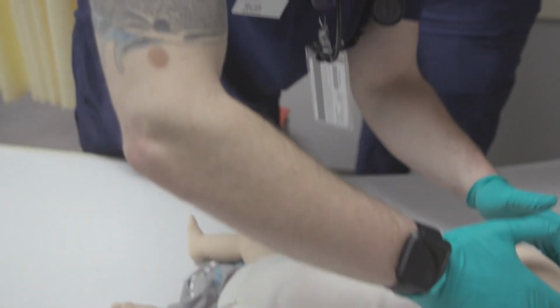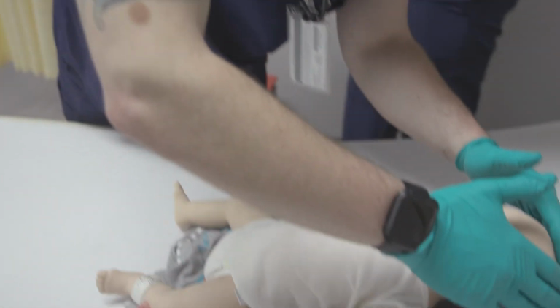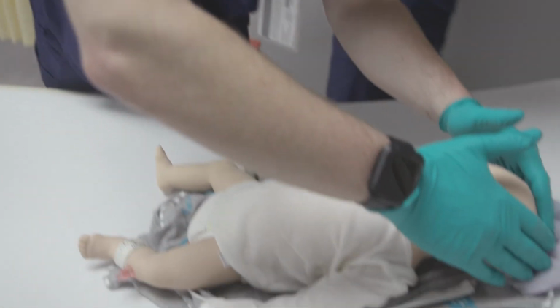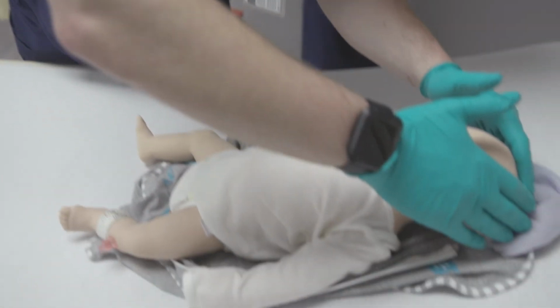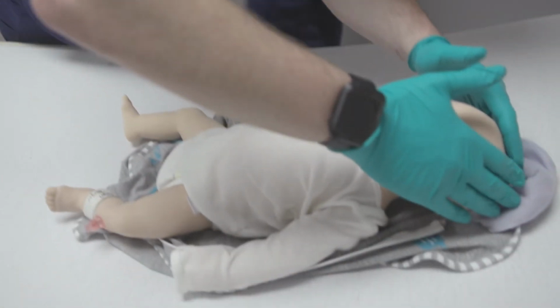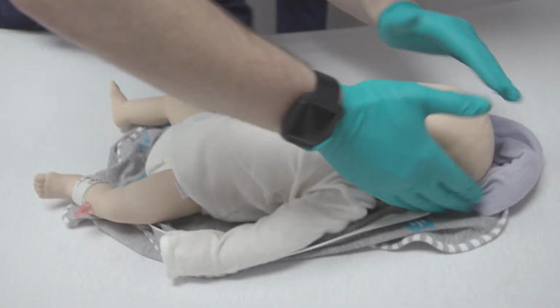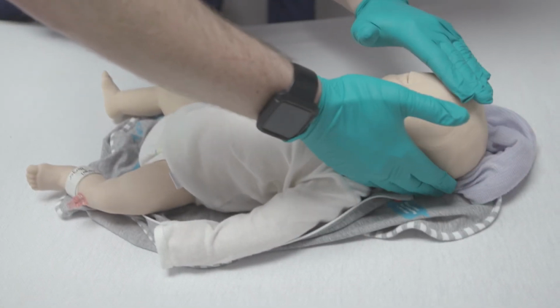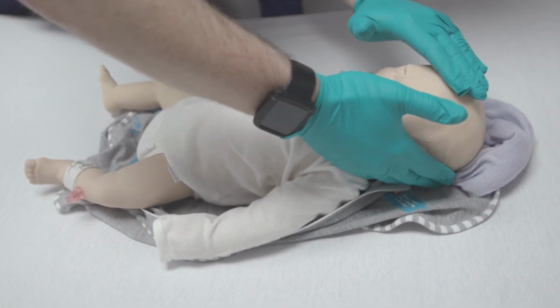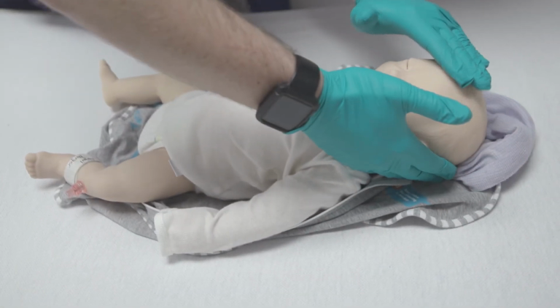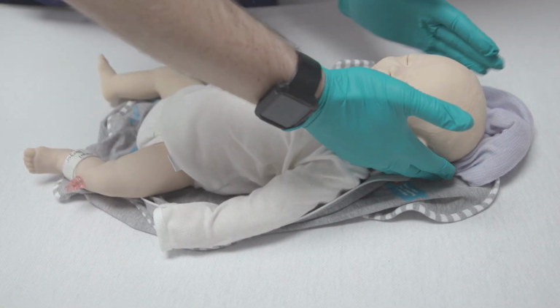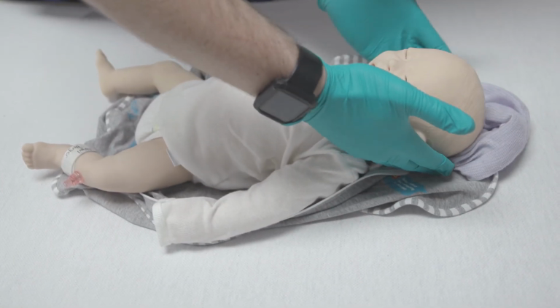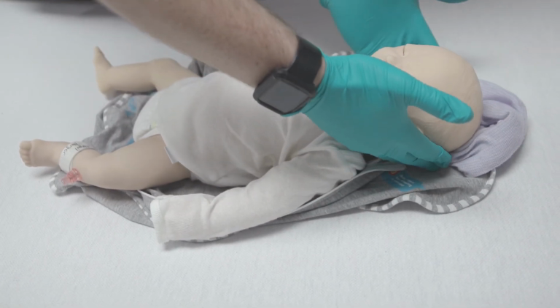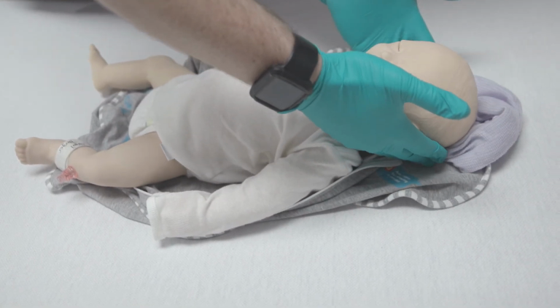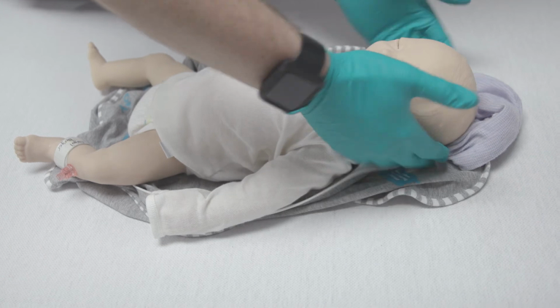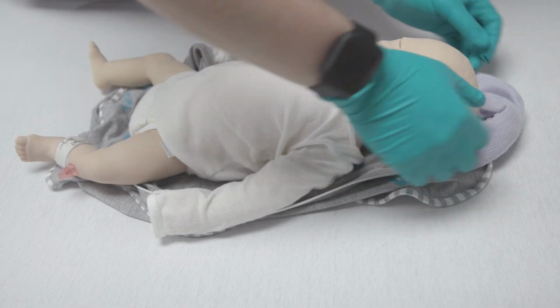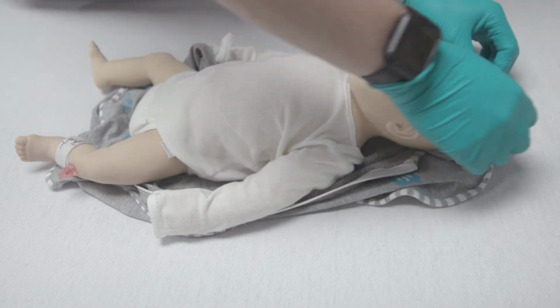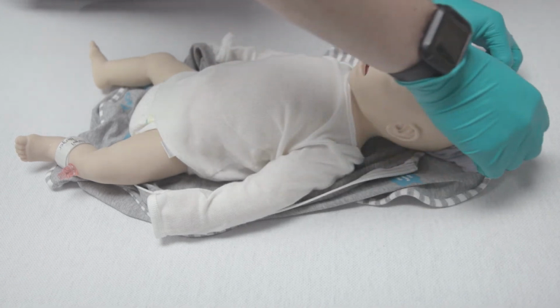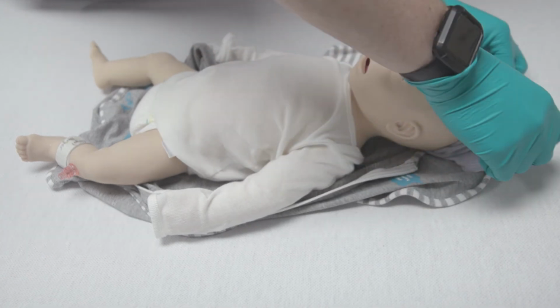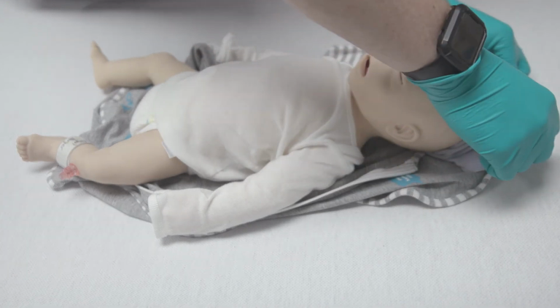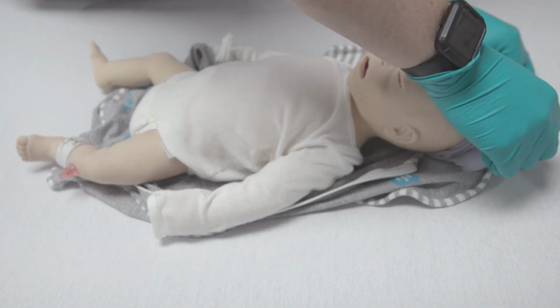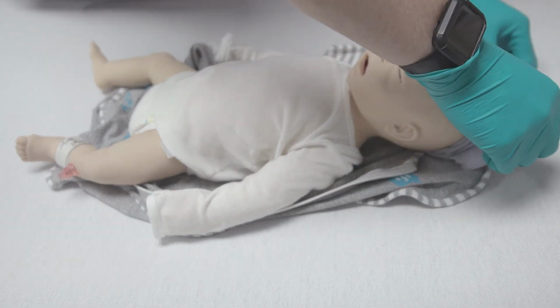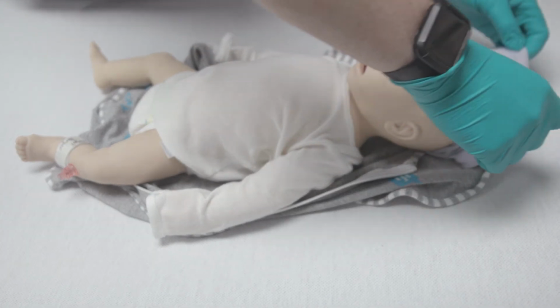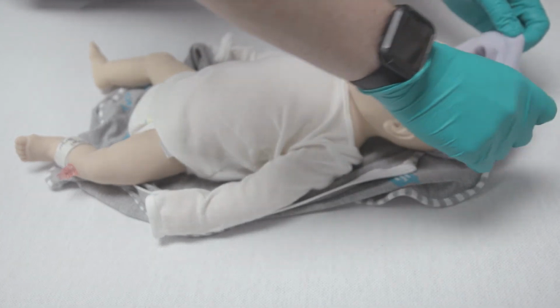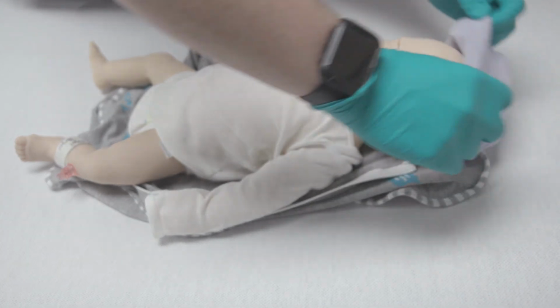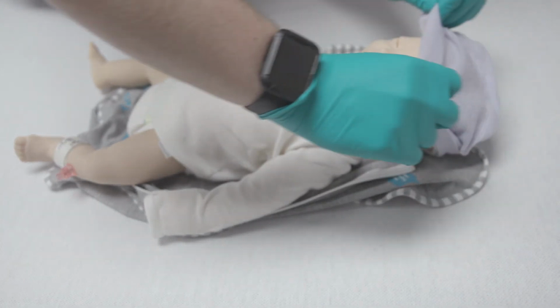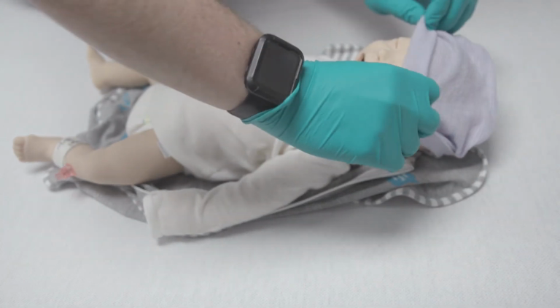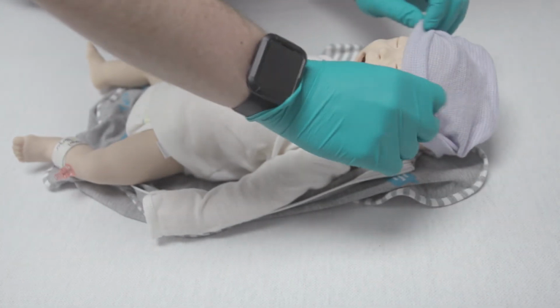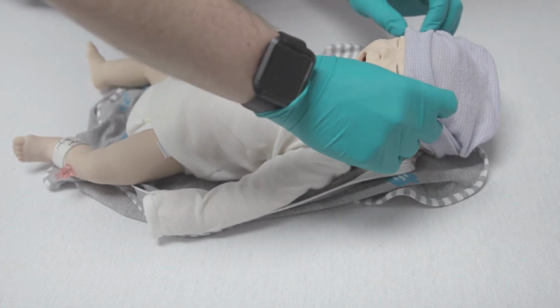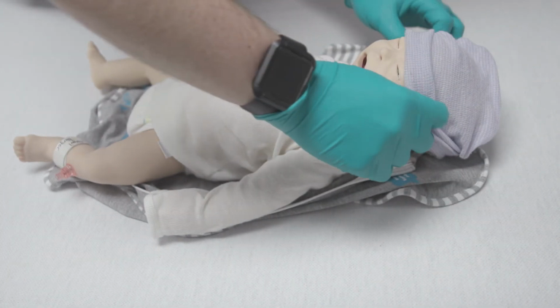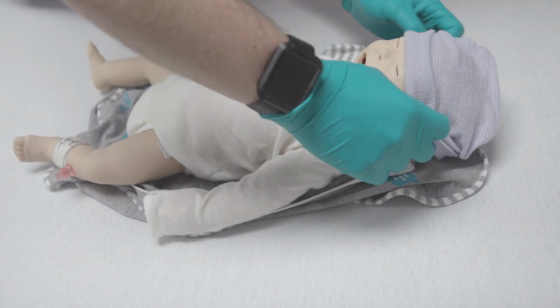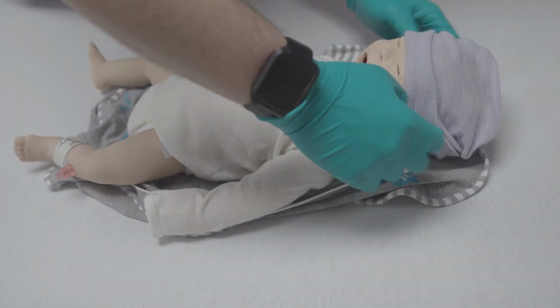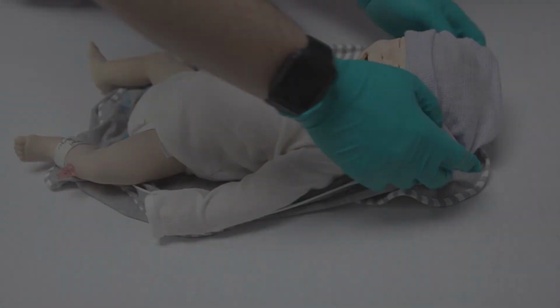Join us at the GW School of Nursing. Our state-of-the-art simulation center awaits.